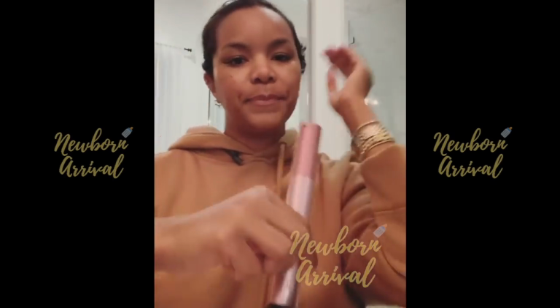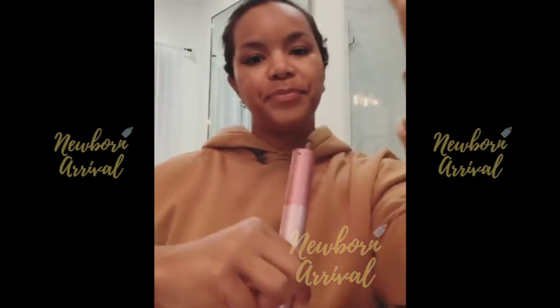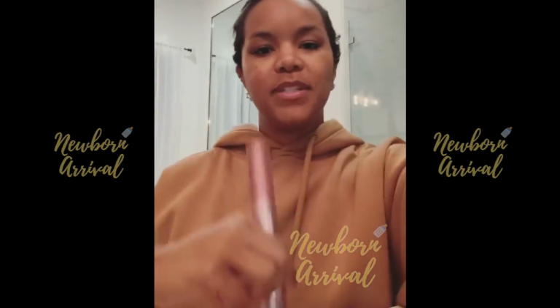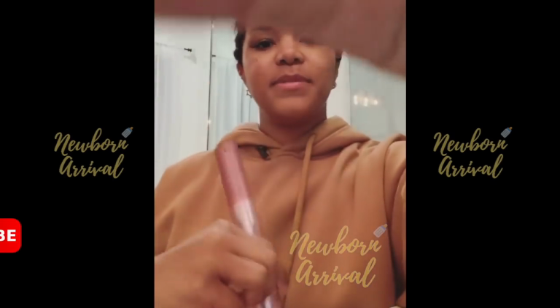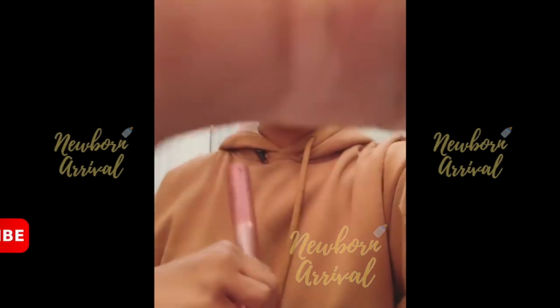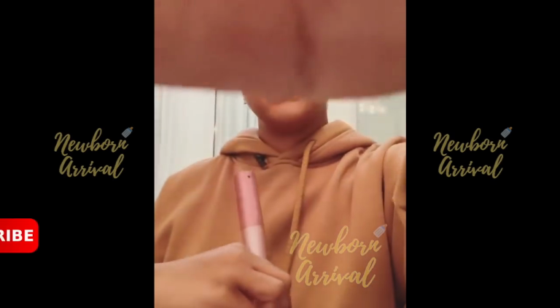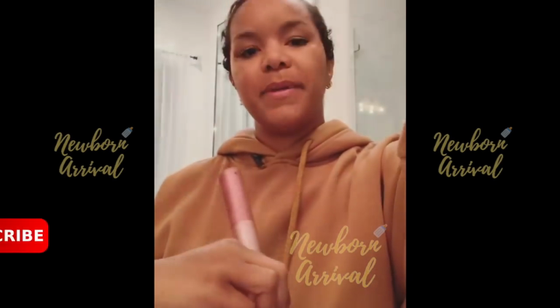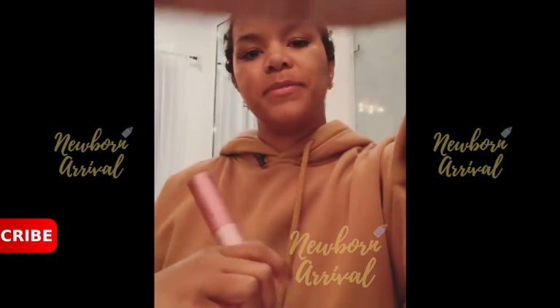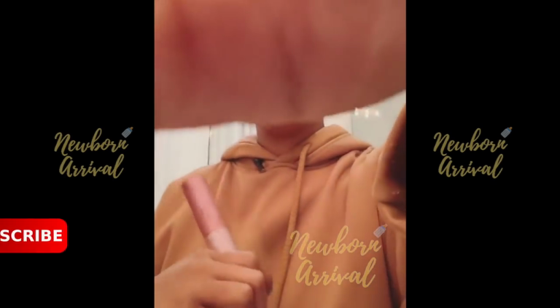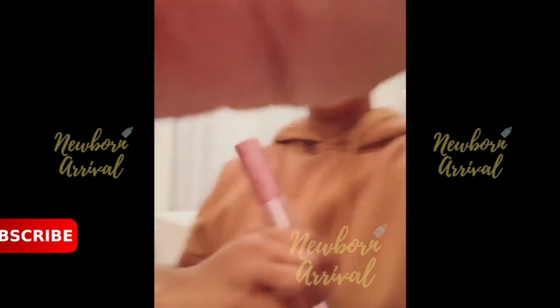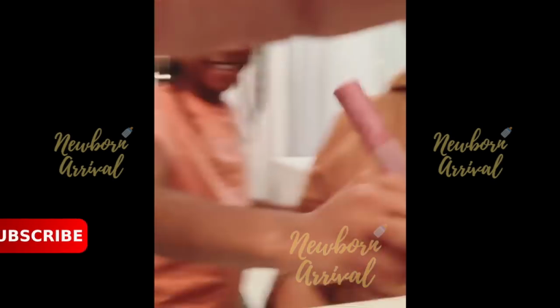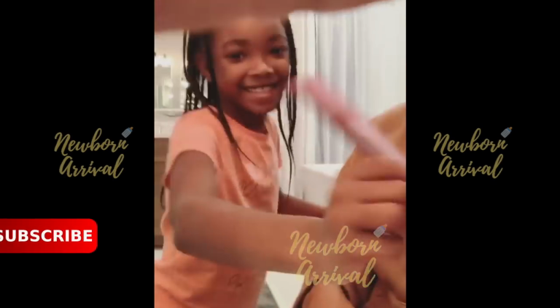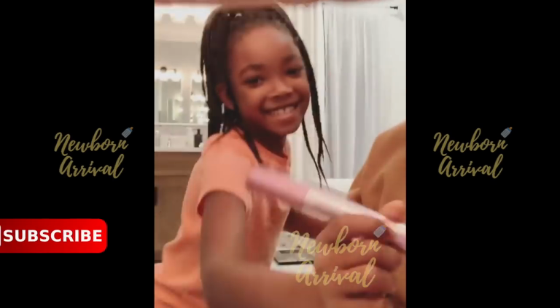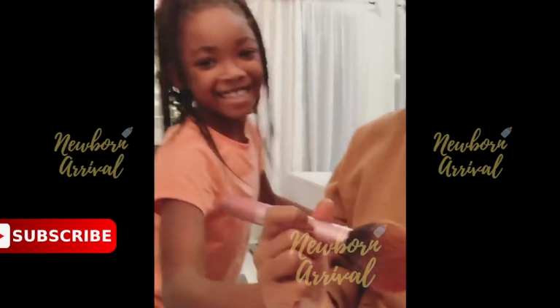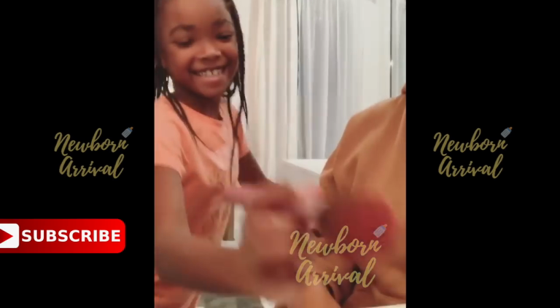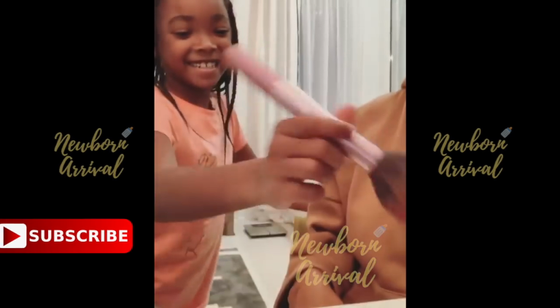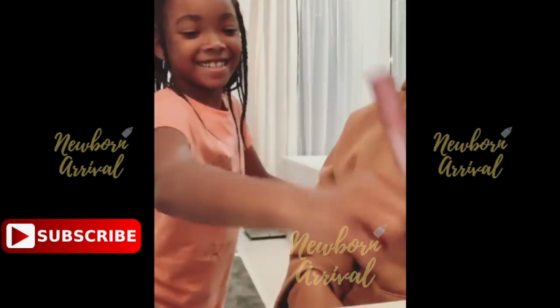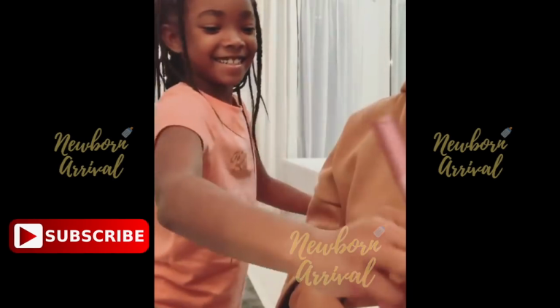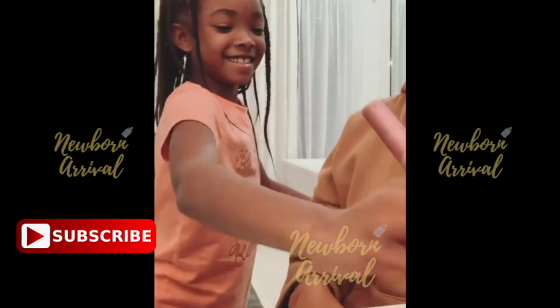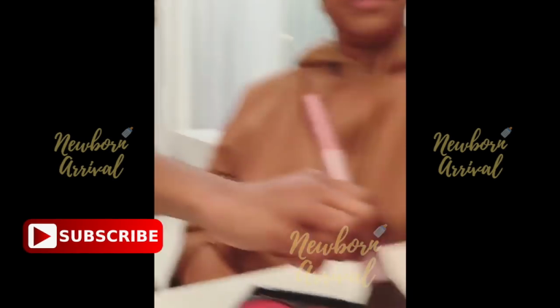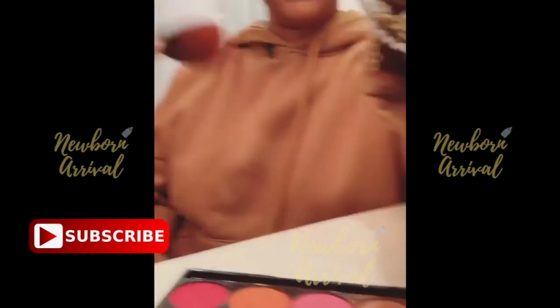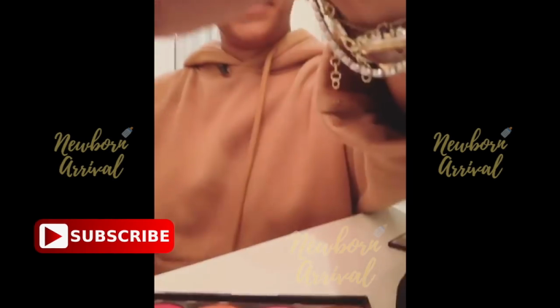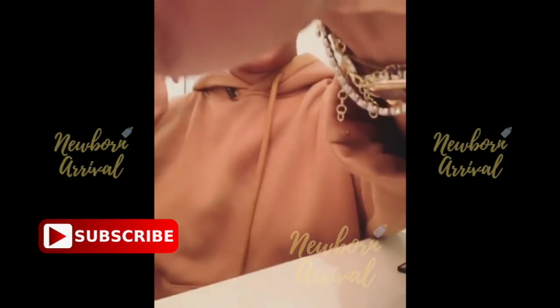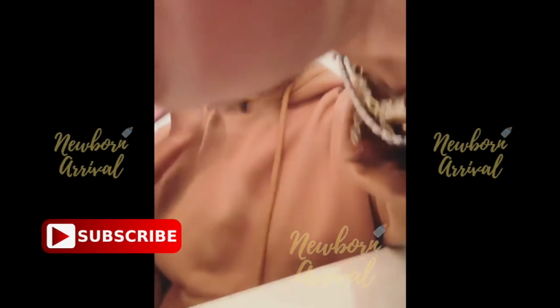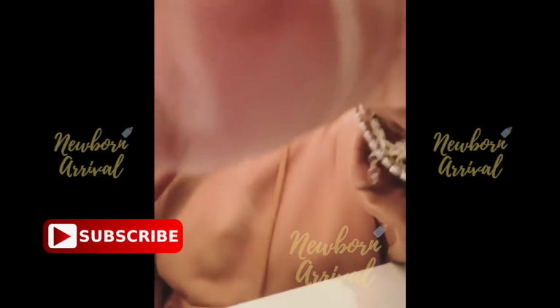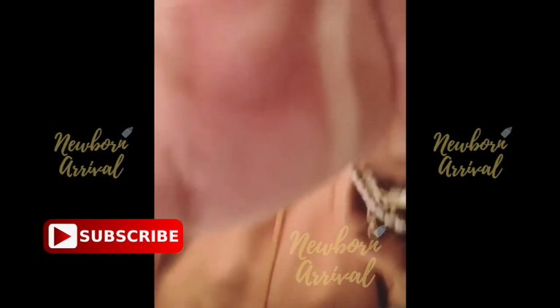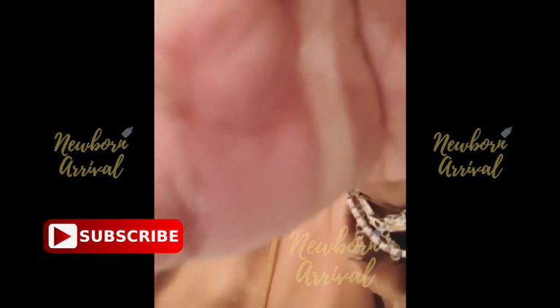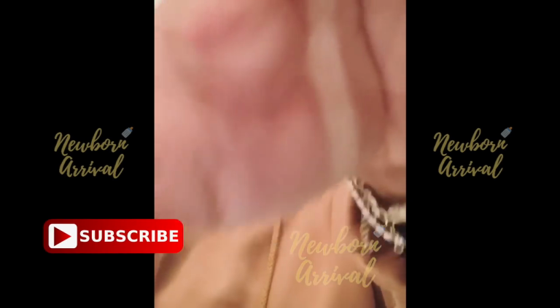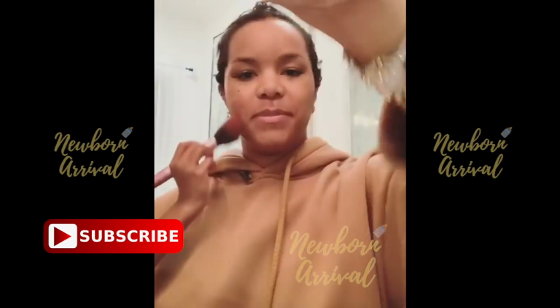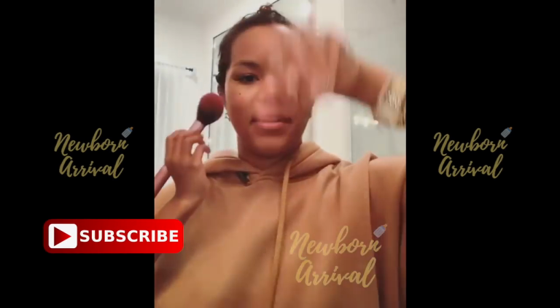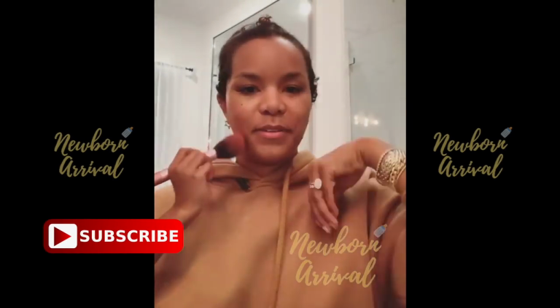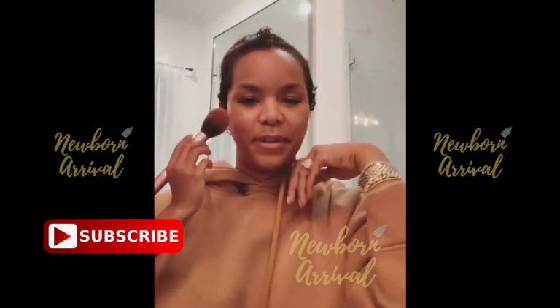This is Madison's makeup tutorial. She's doing curly. Let's do my face. There we go.